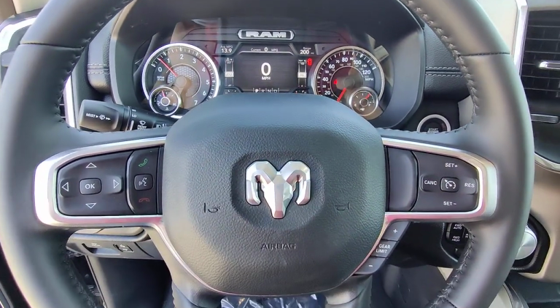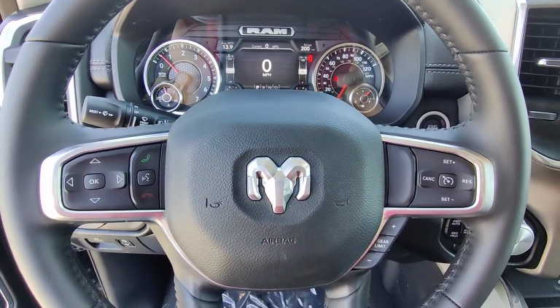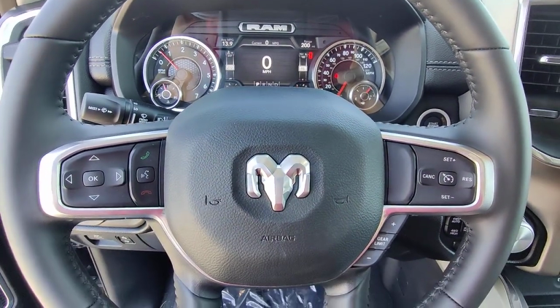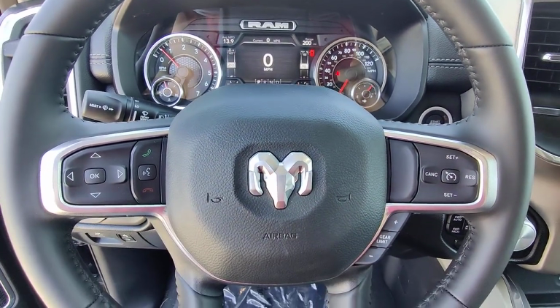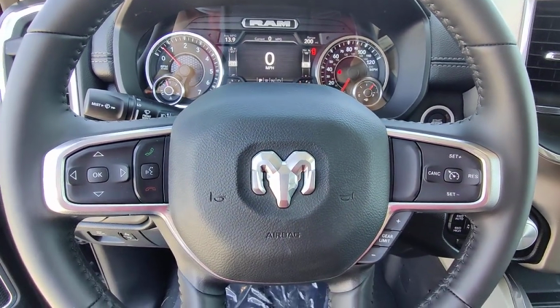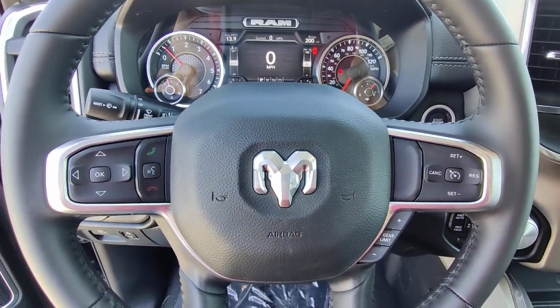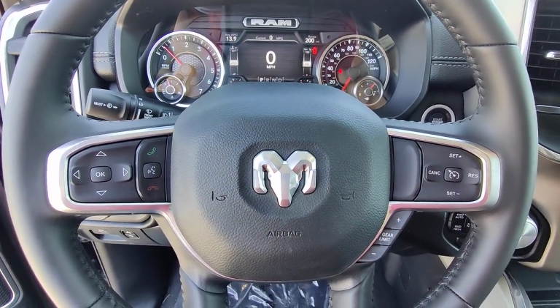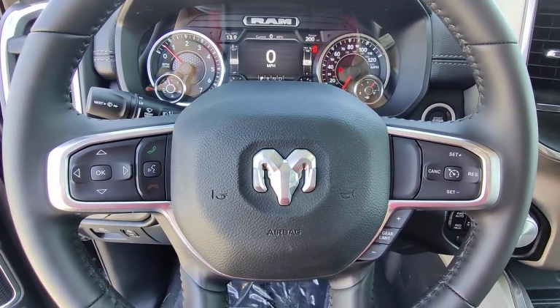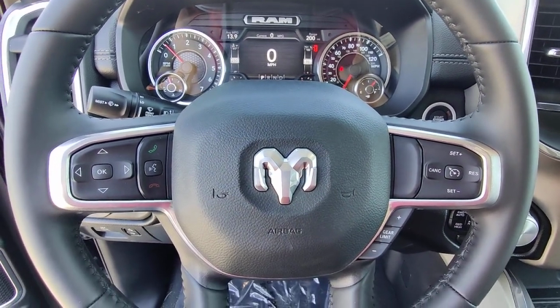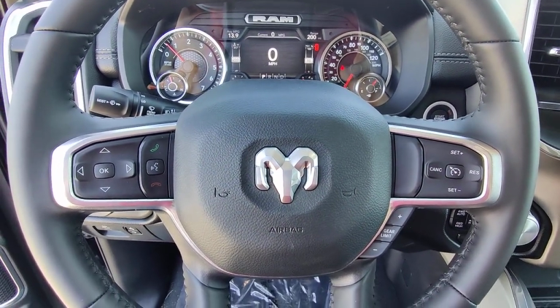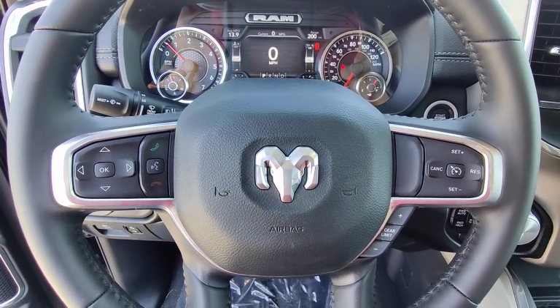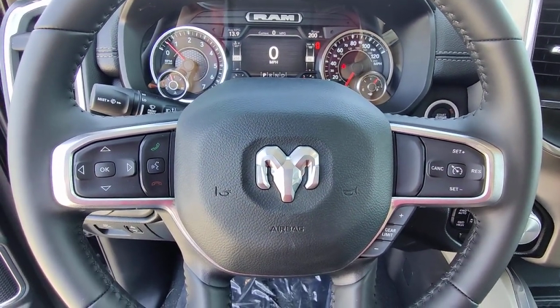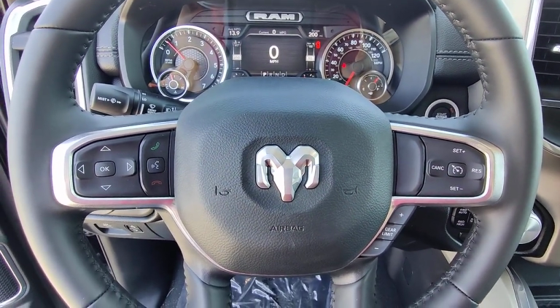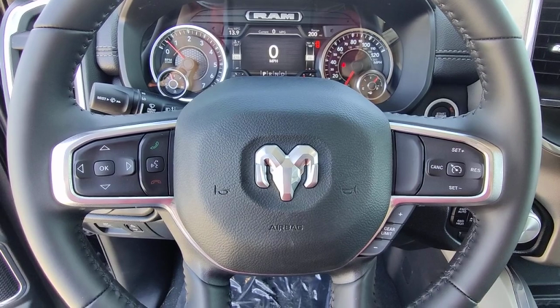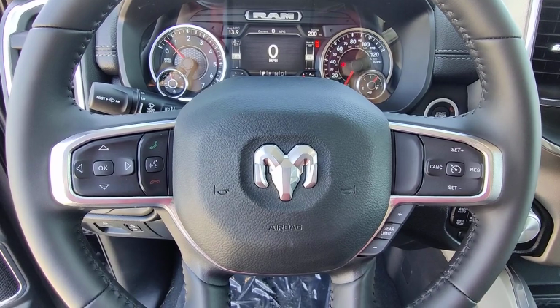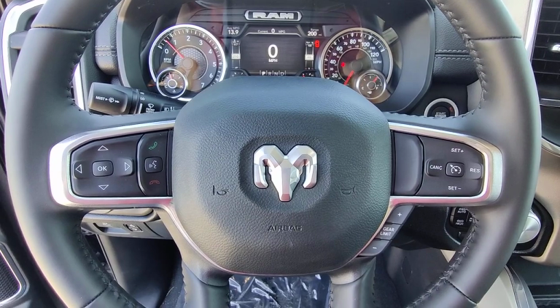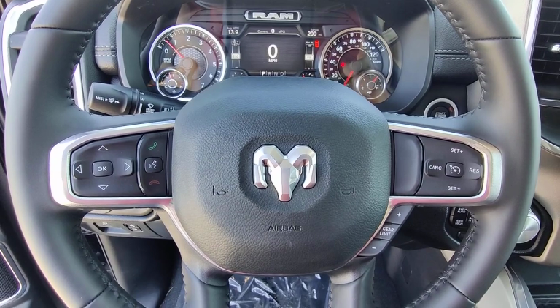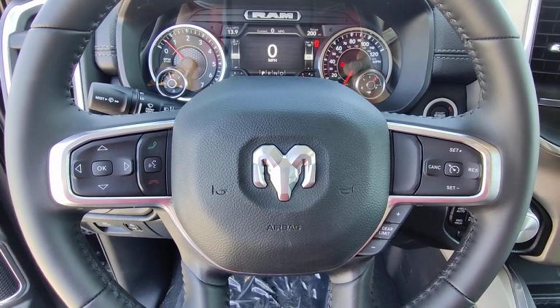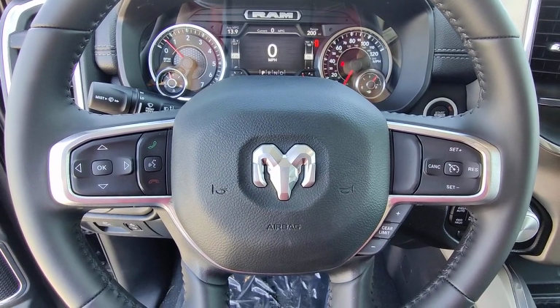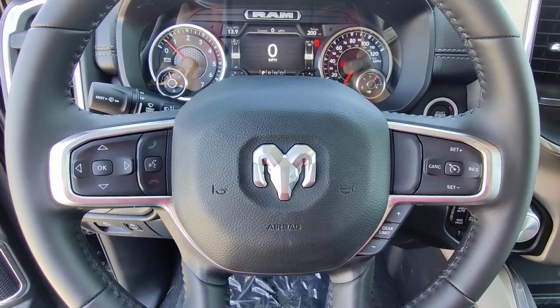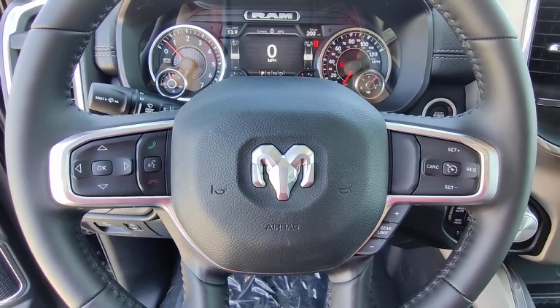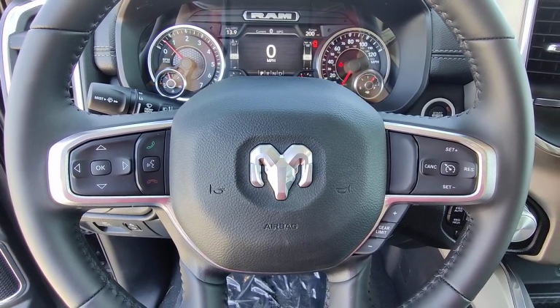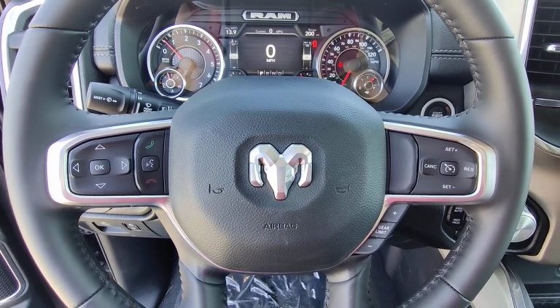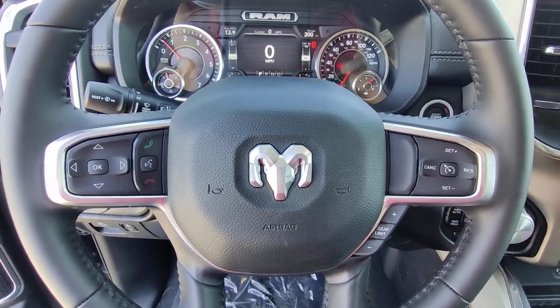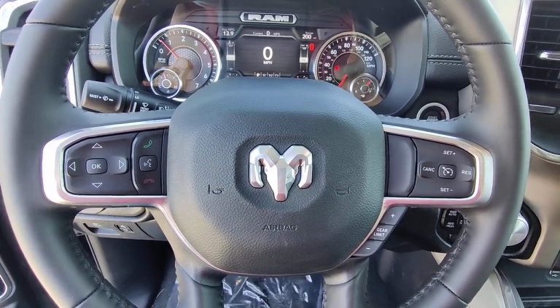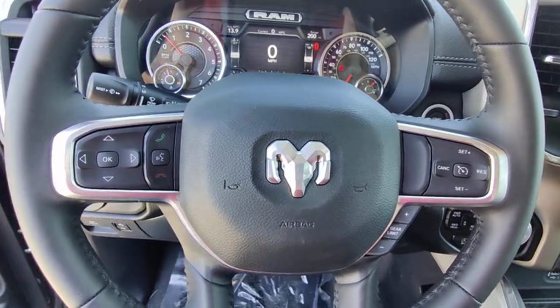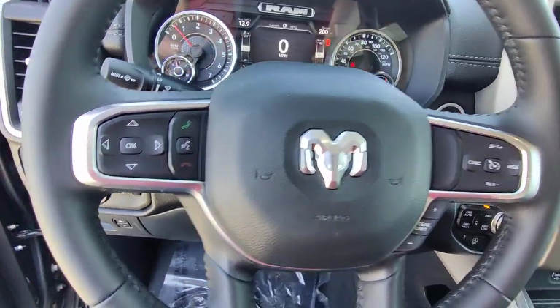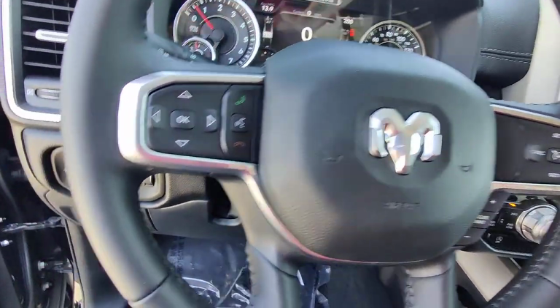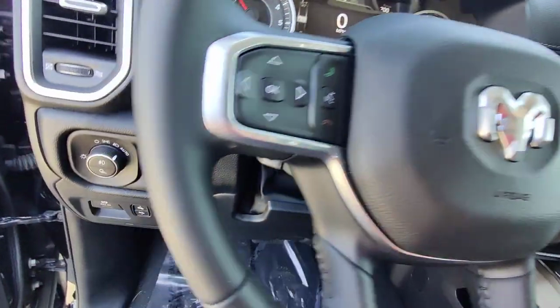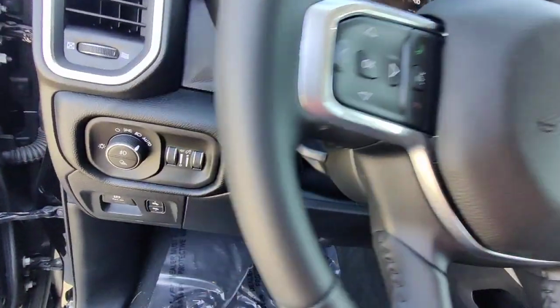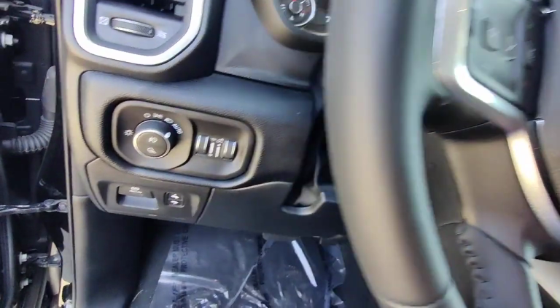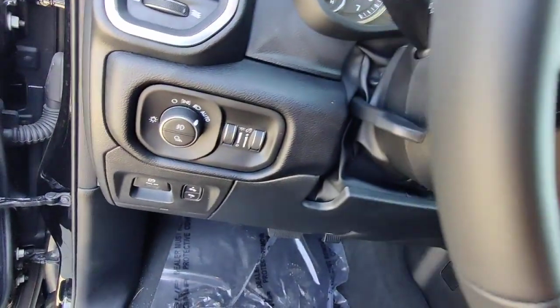Get the truck that's both strong and comfortable to drive. Get into the Ram 1500.